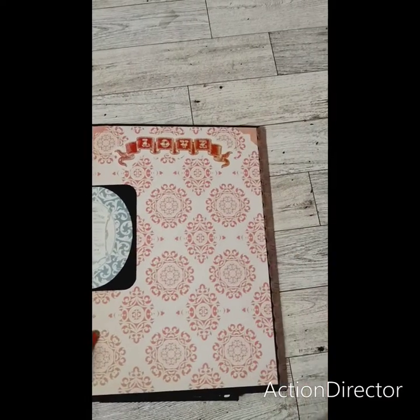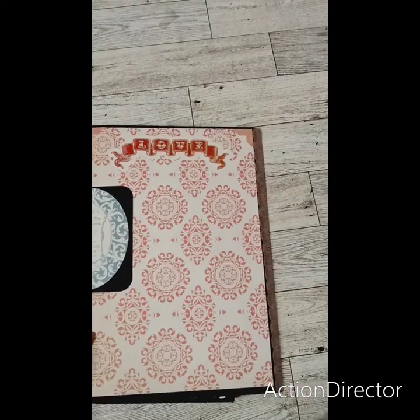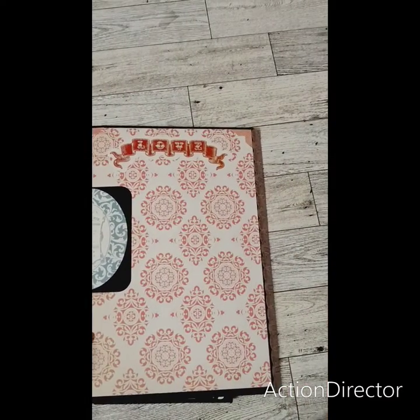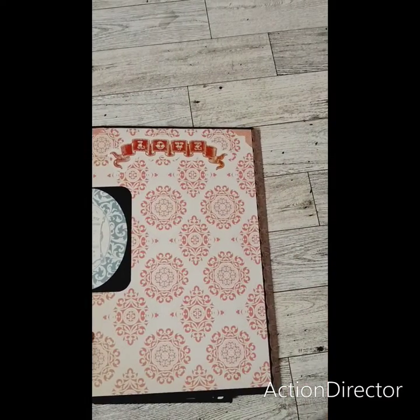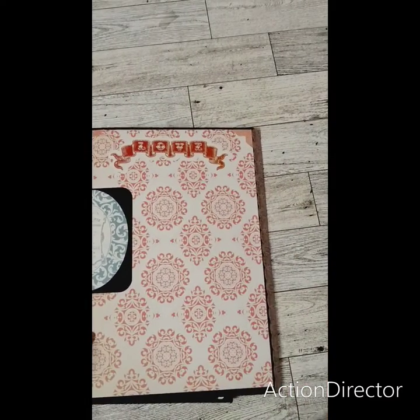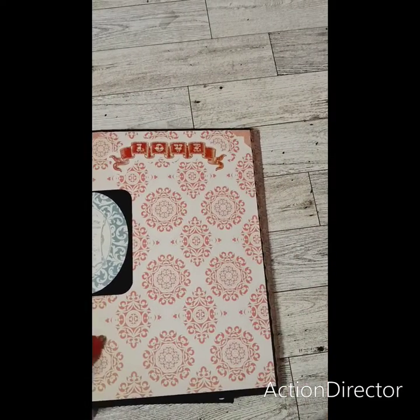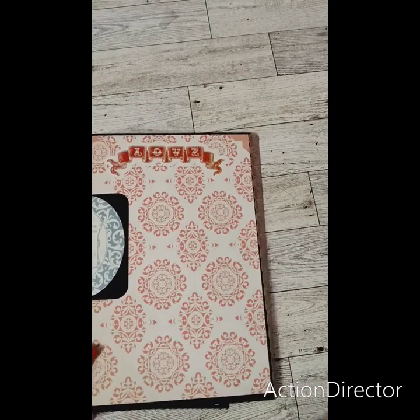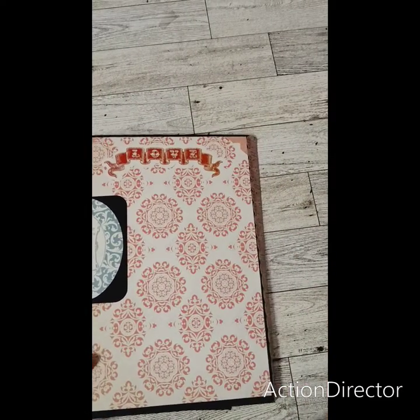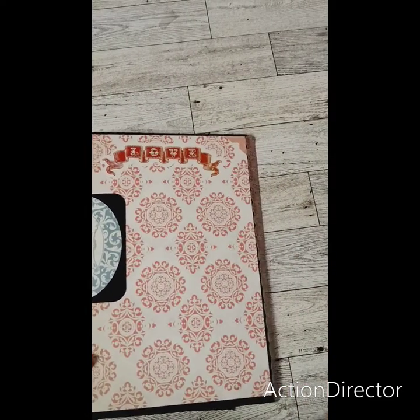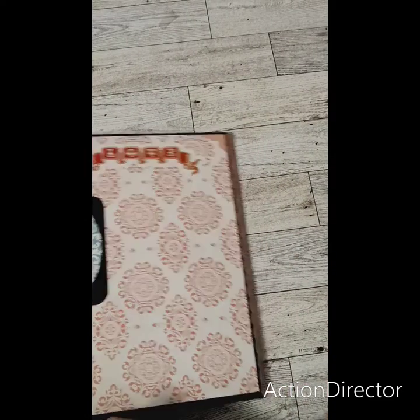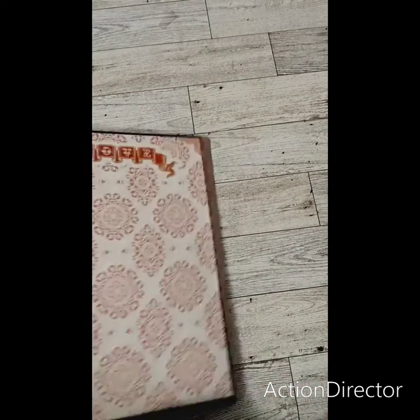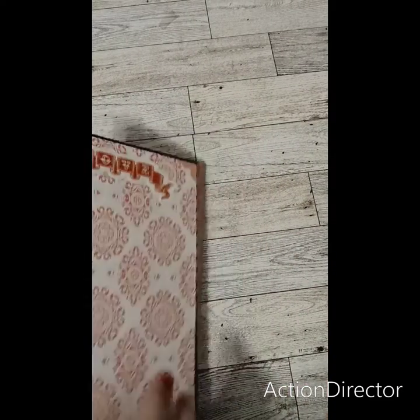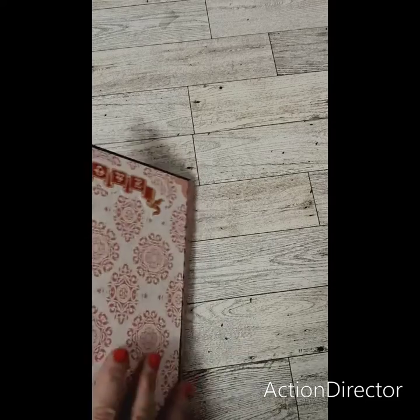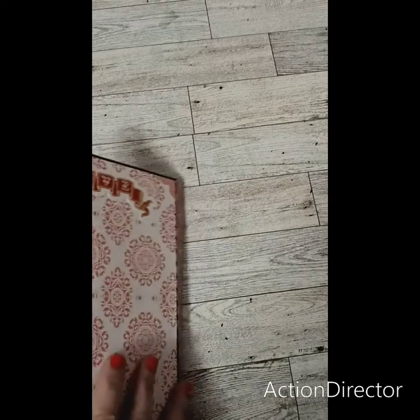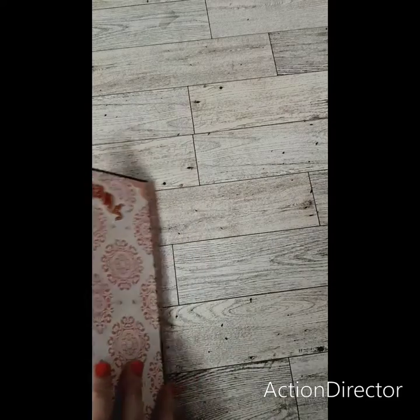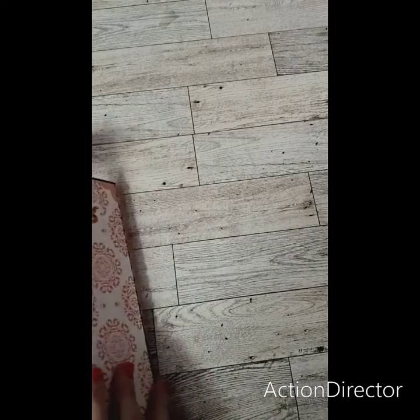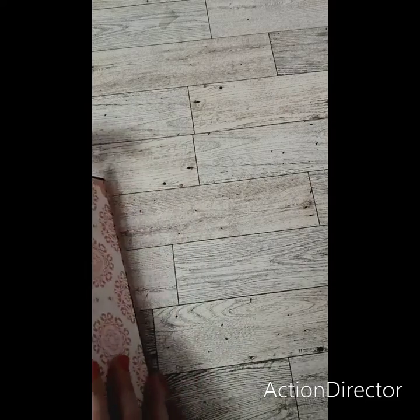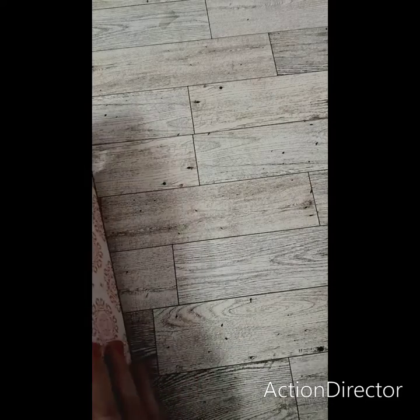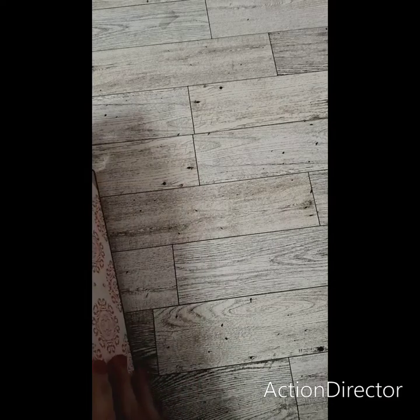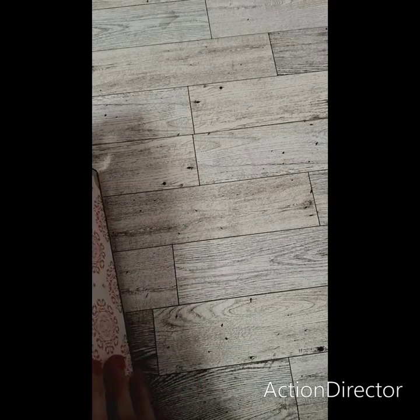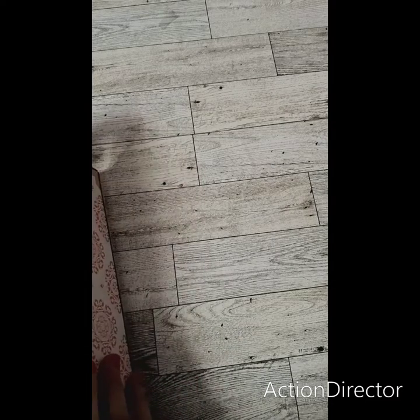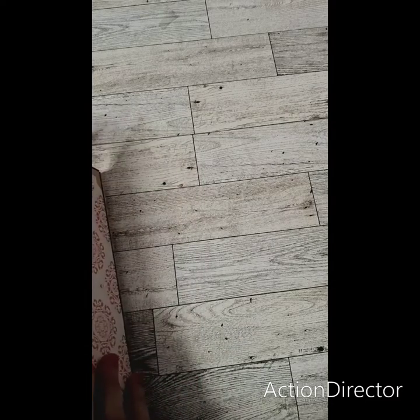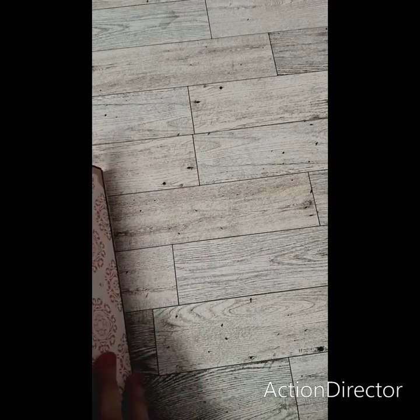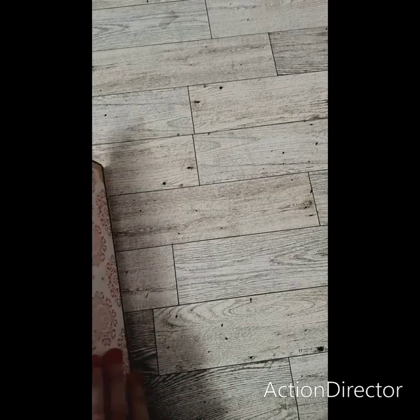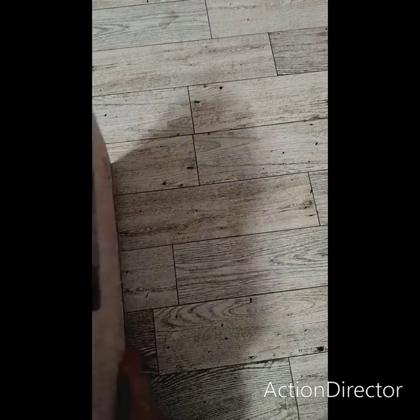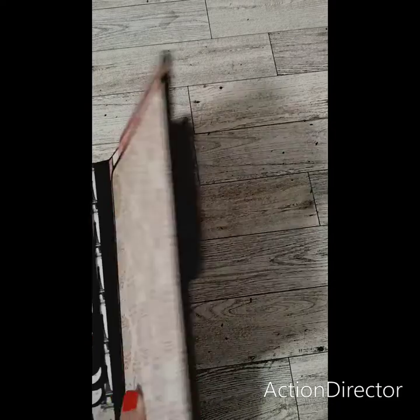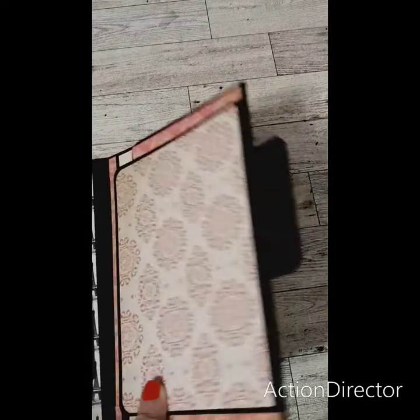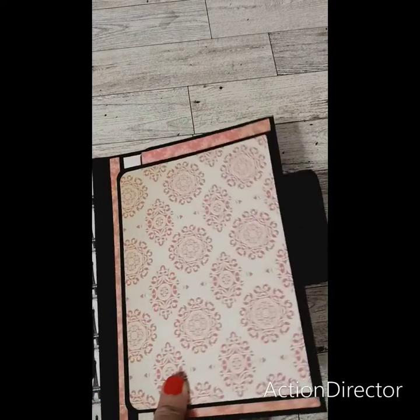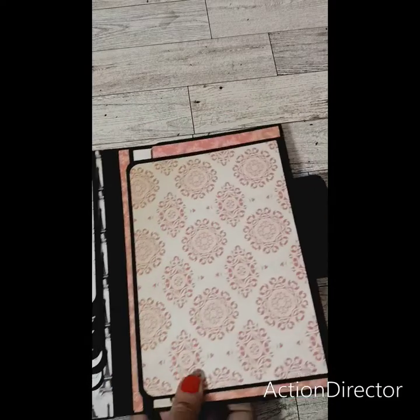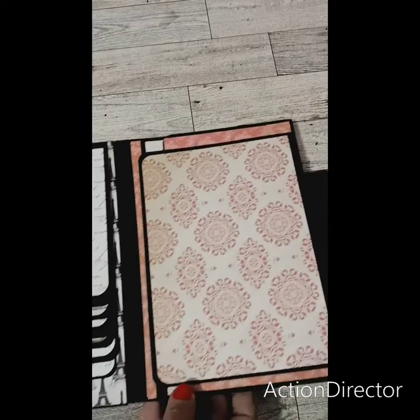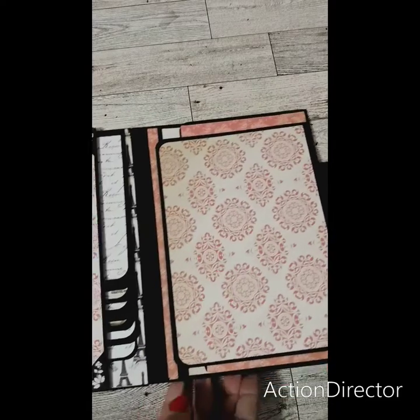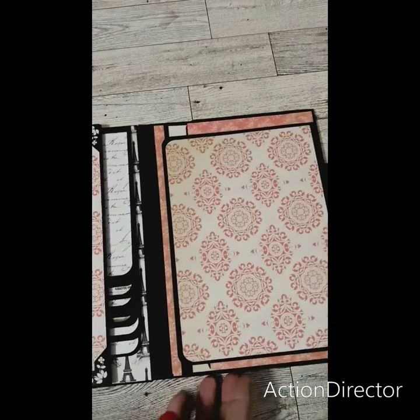I haven't decorated it because there wasn't really any embellishments or anything. Just stickers.